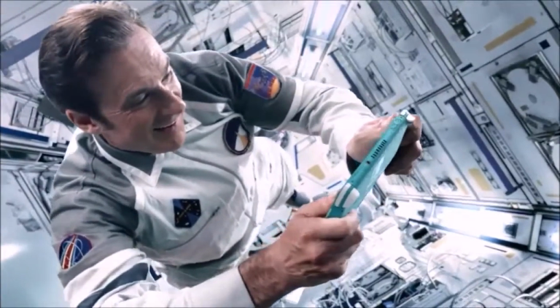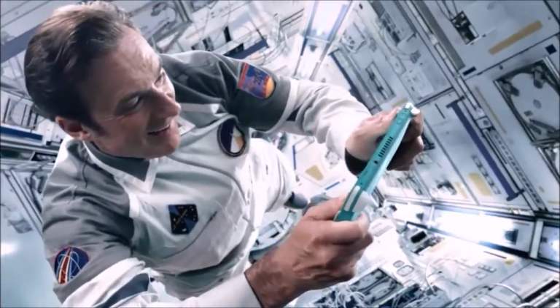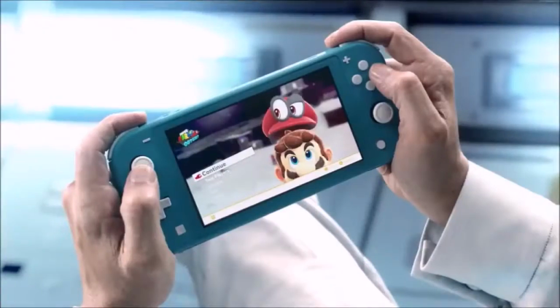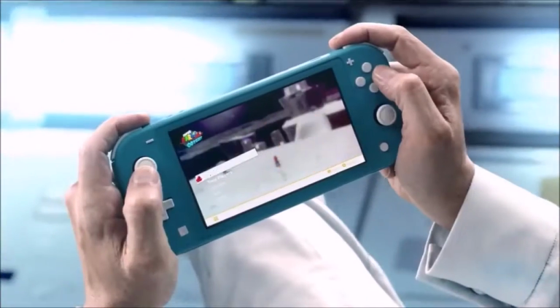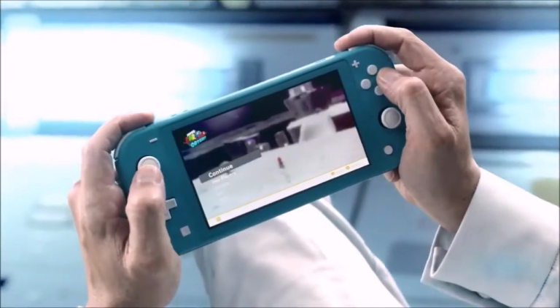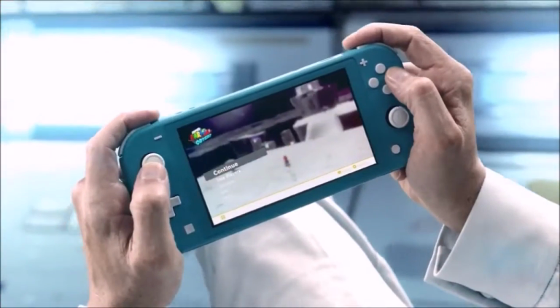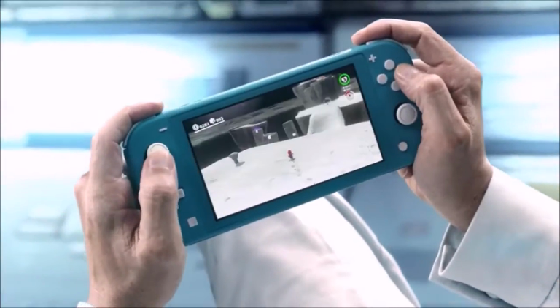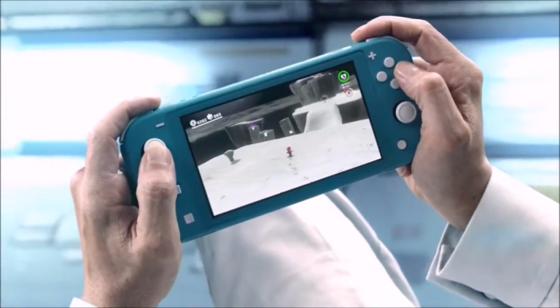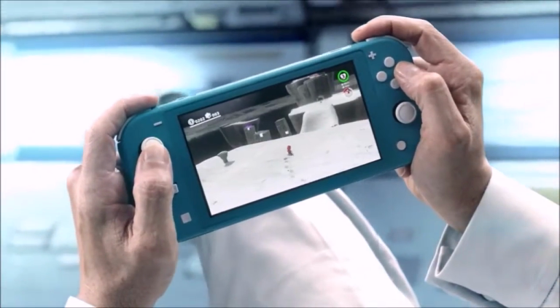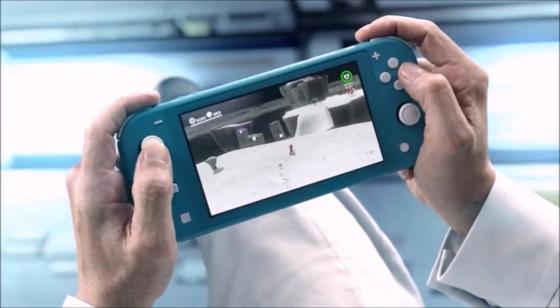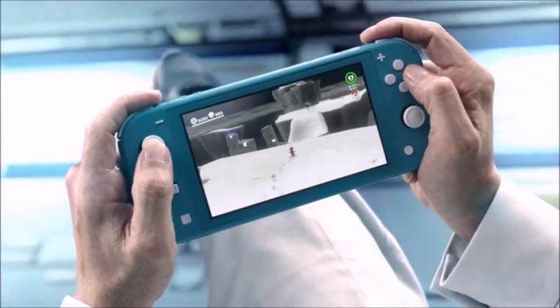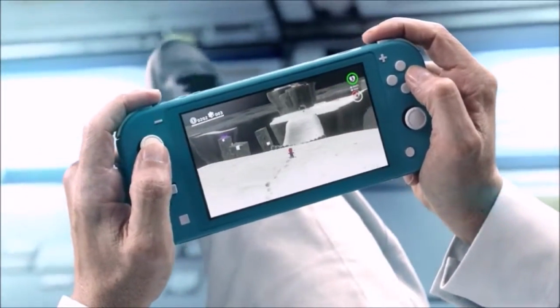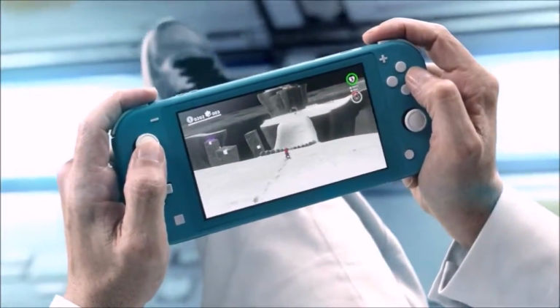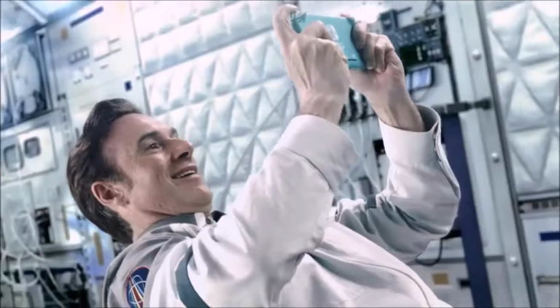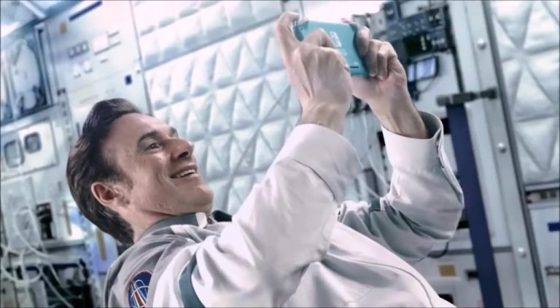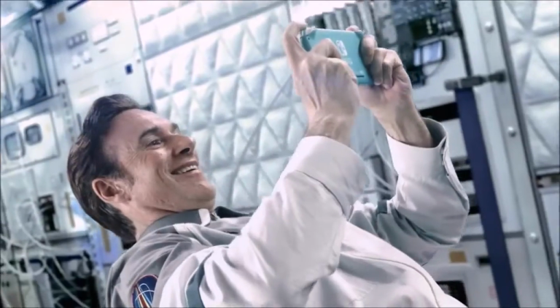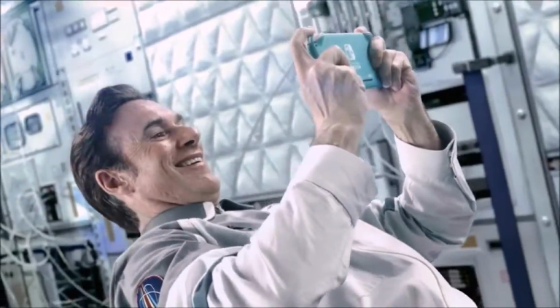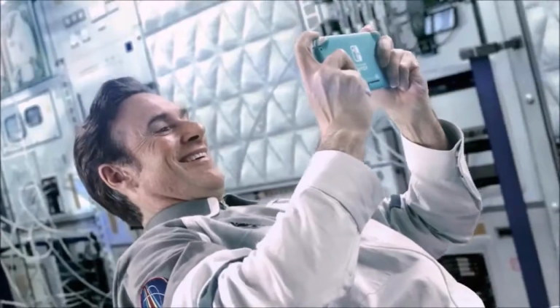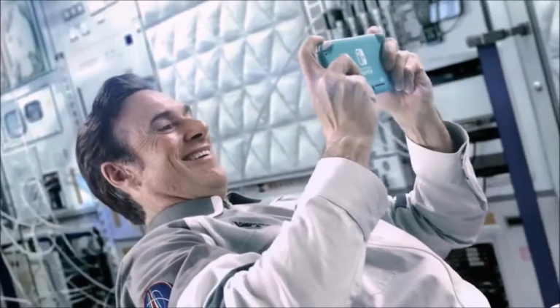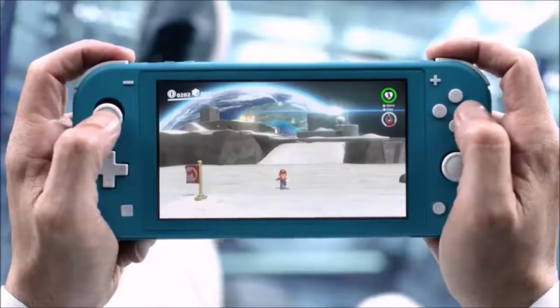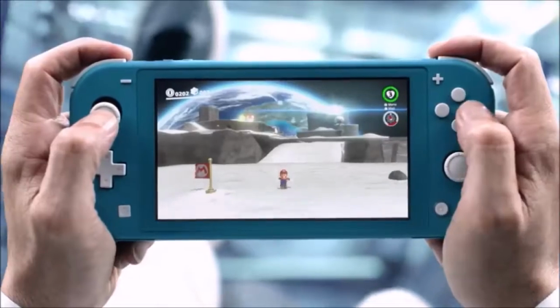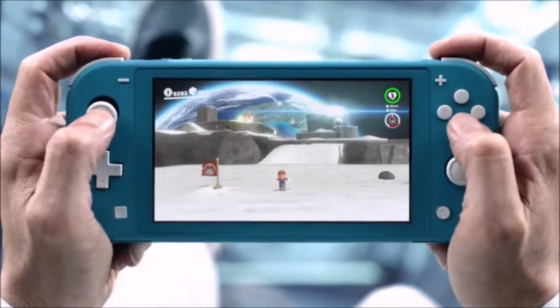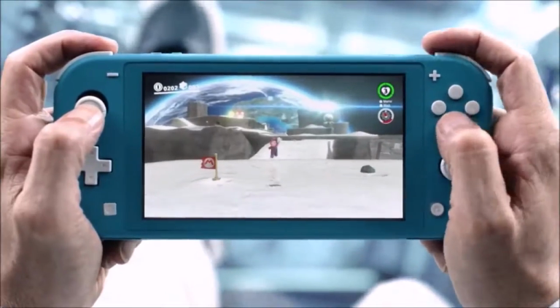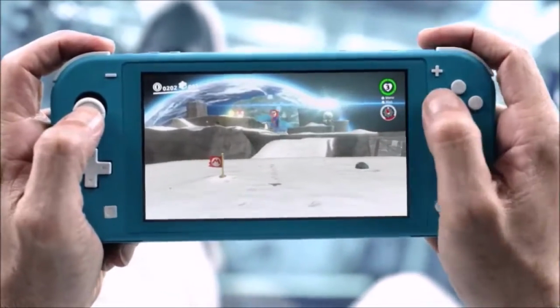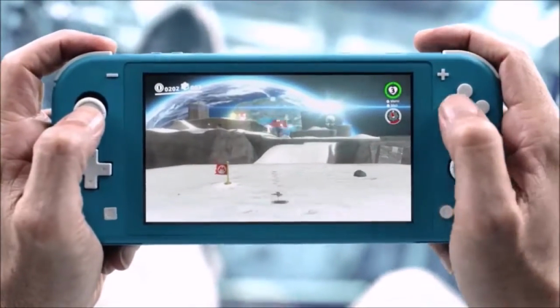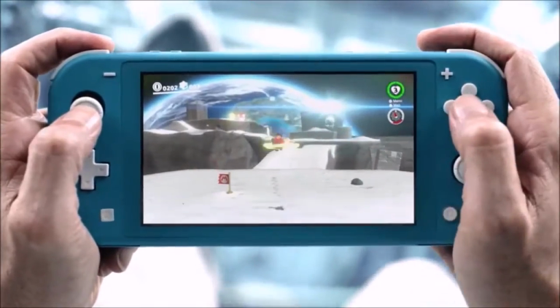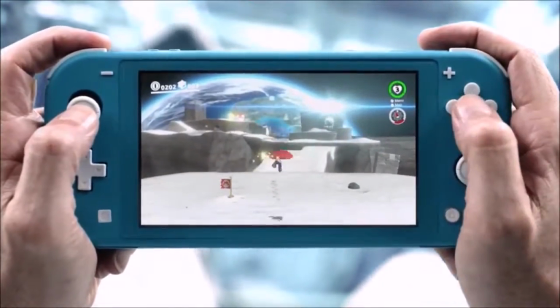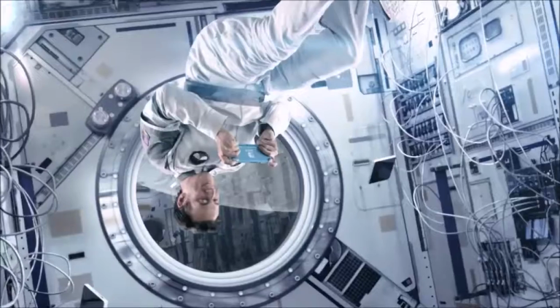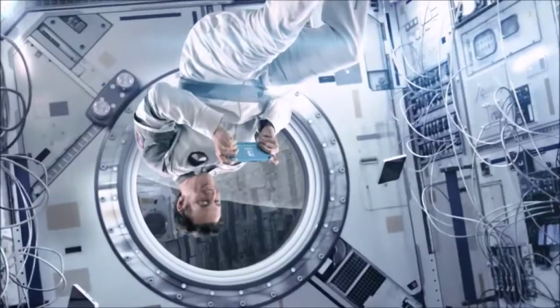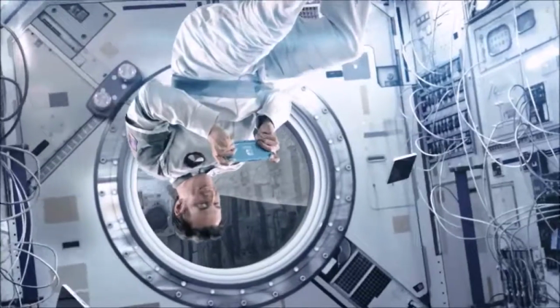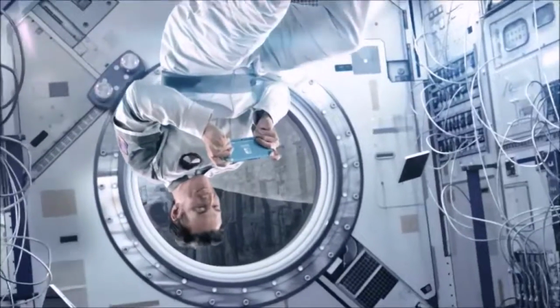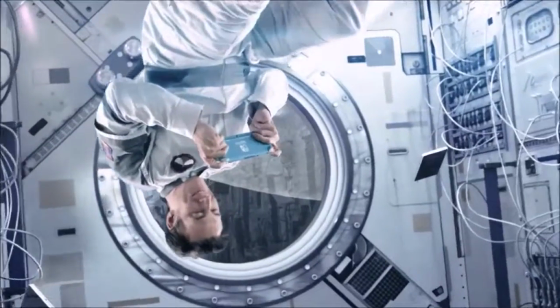Following Zelda, we tried Mario Kart 8 Deluxe, and after an hour the game was still moving smoothly at 60 frames per second.